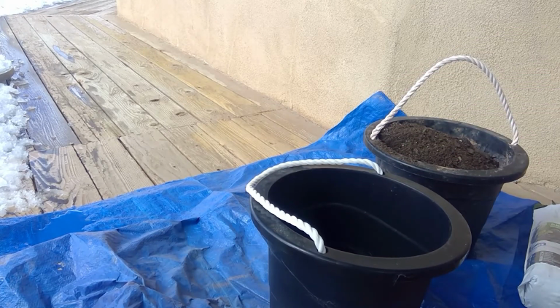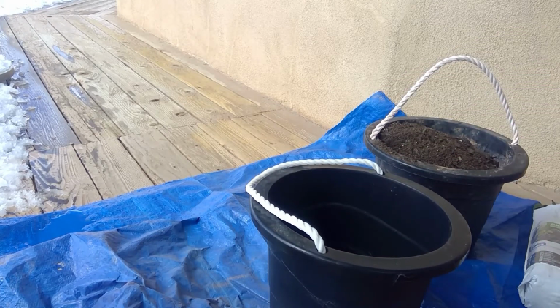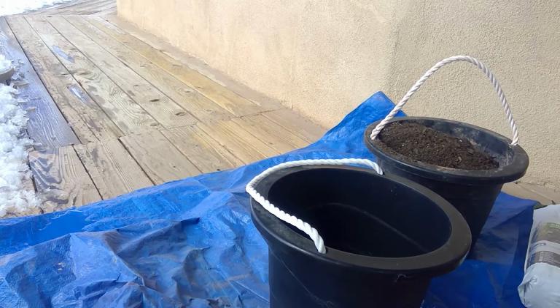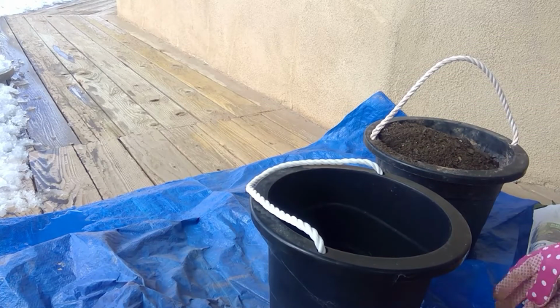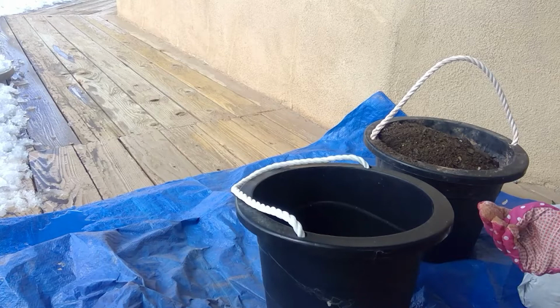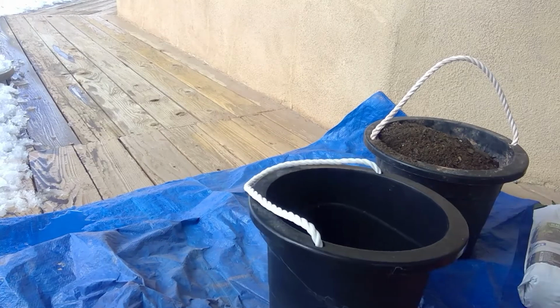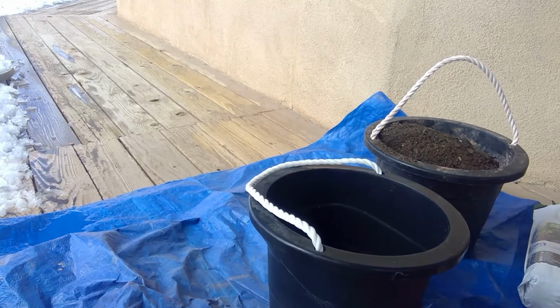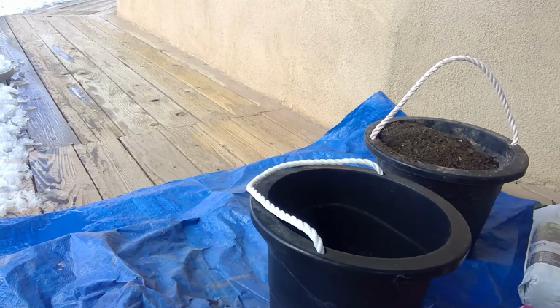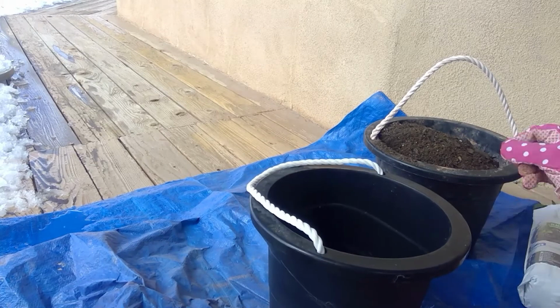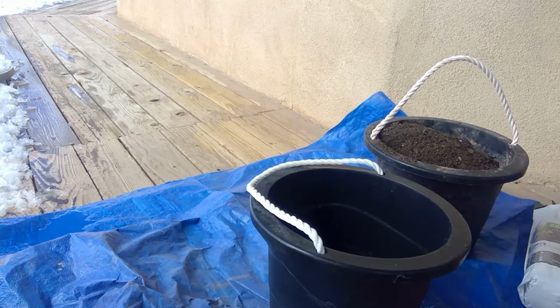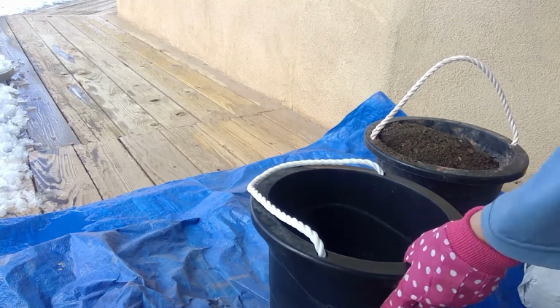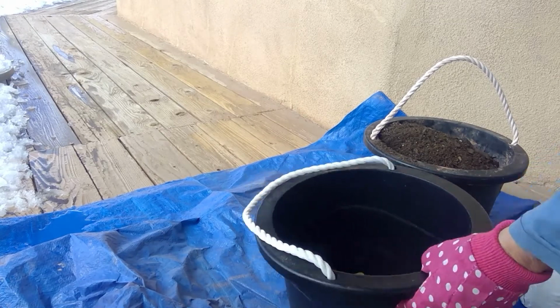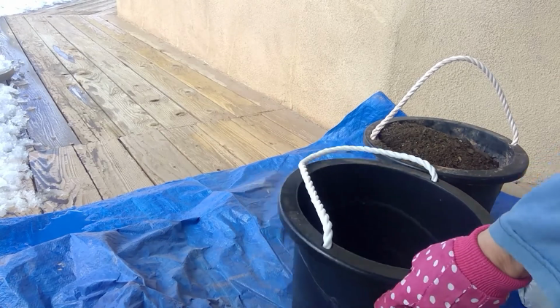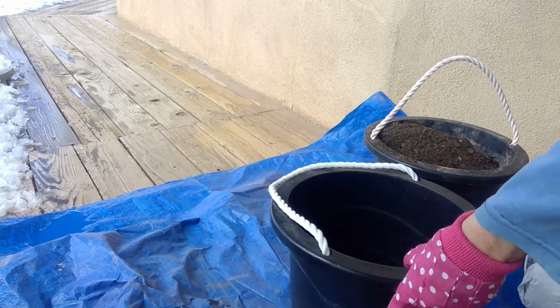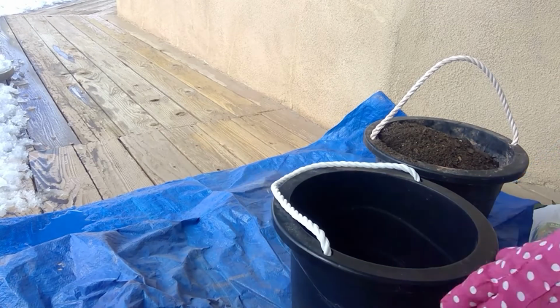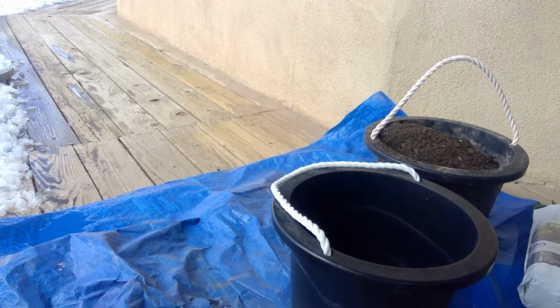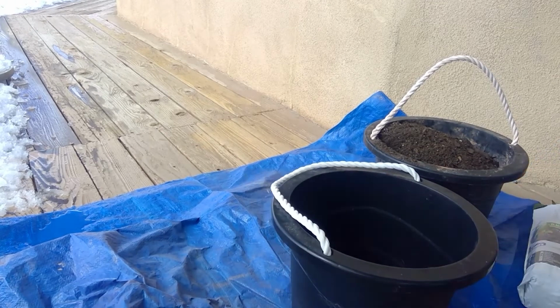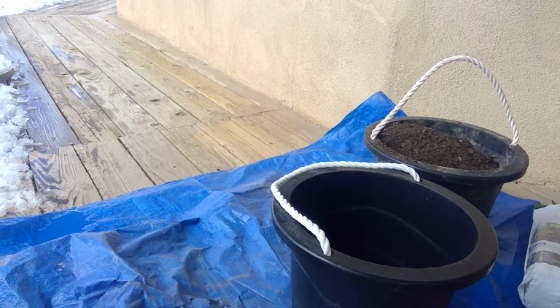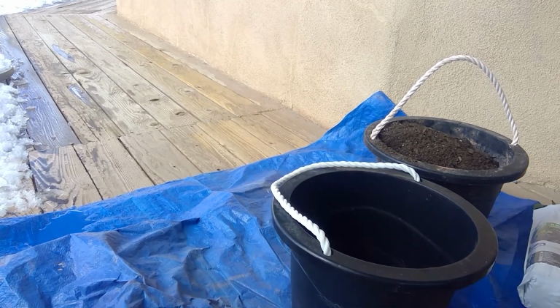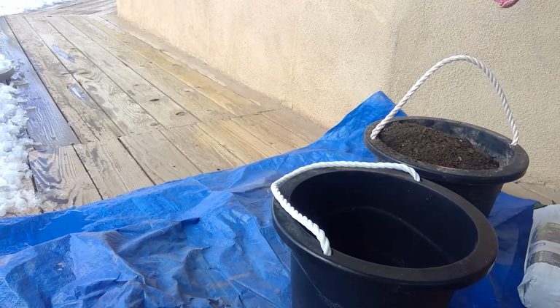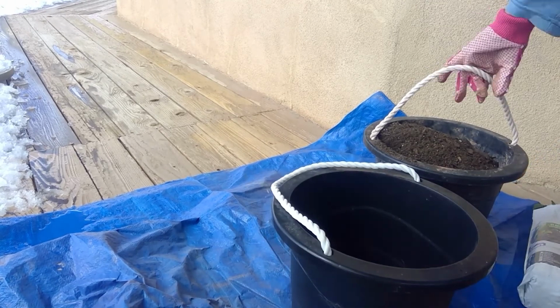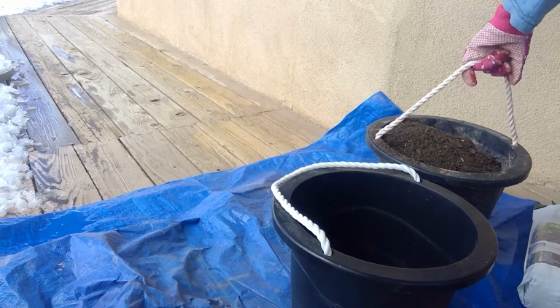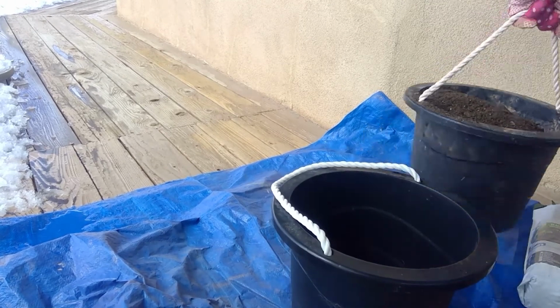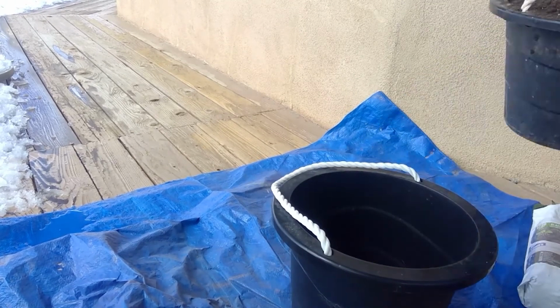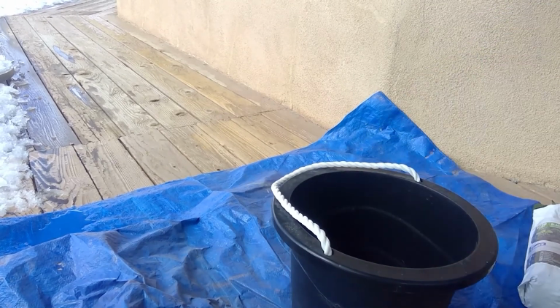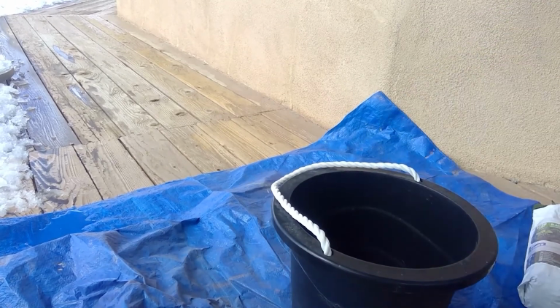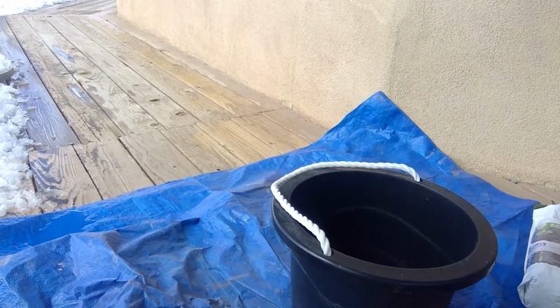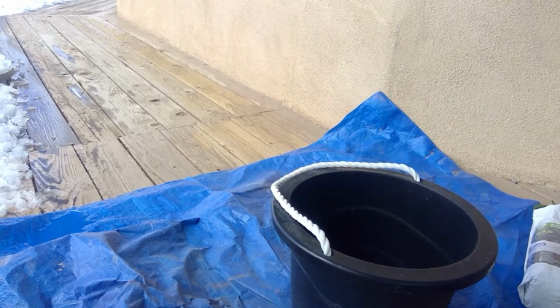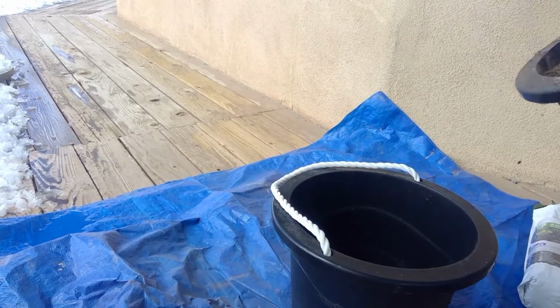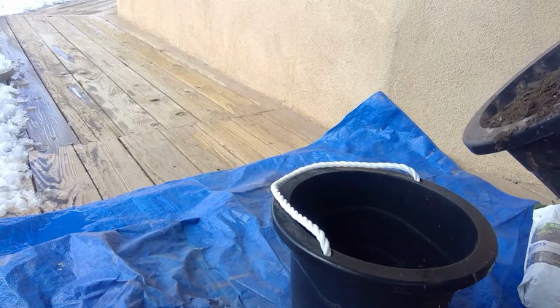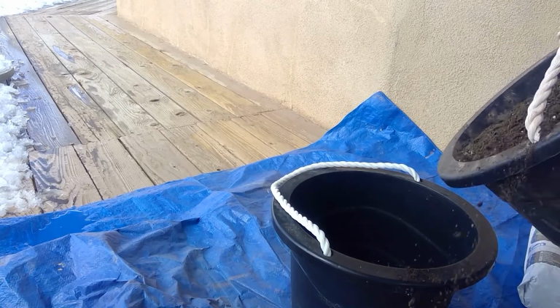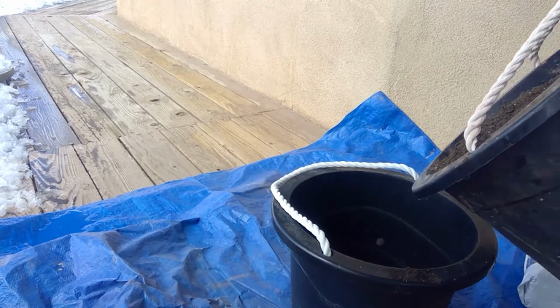So it can drain the water. It's in there. A little bit of dirt.